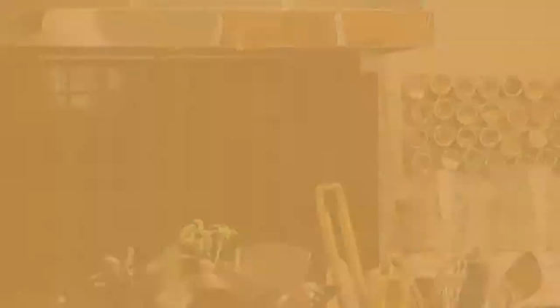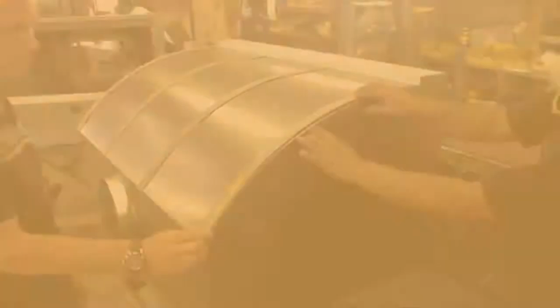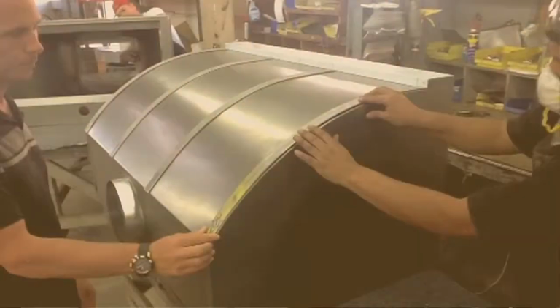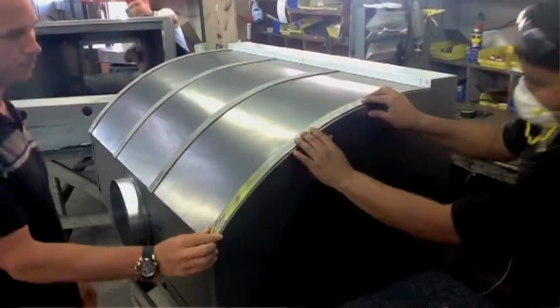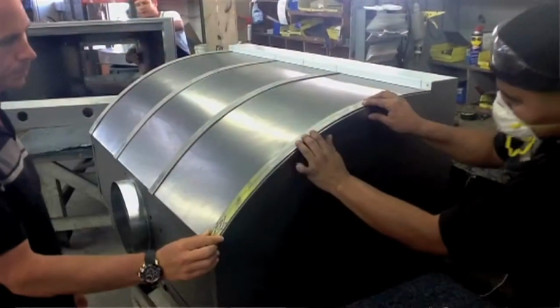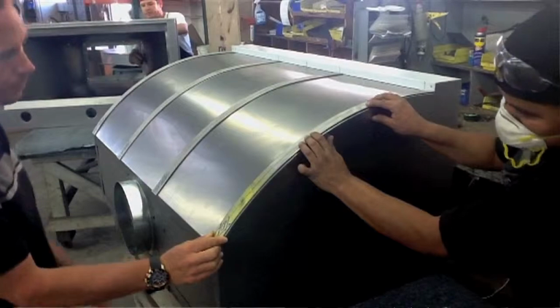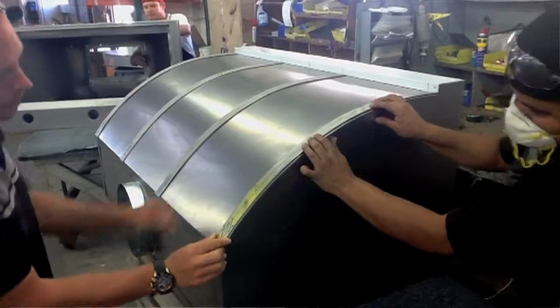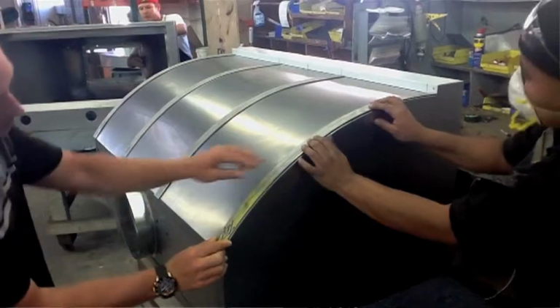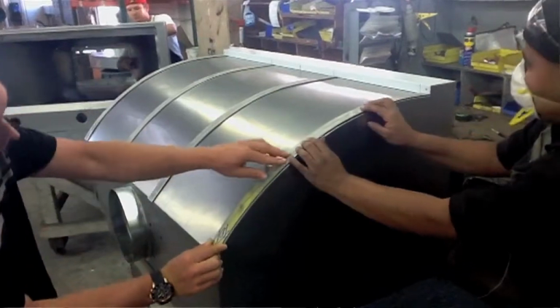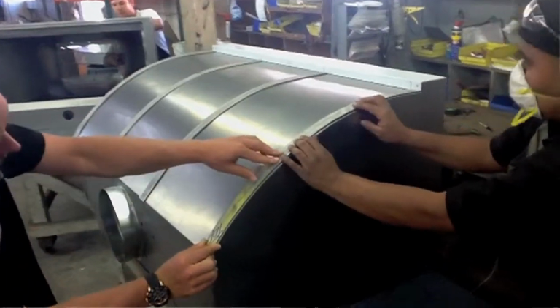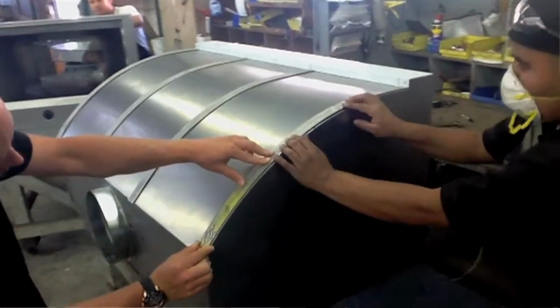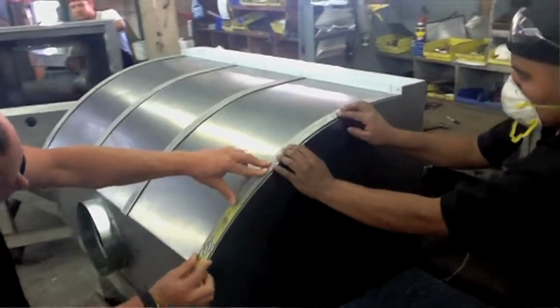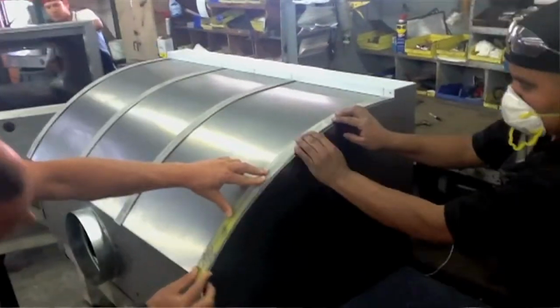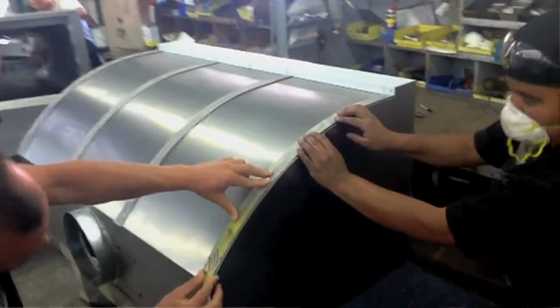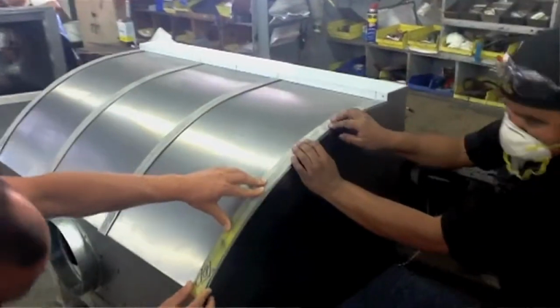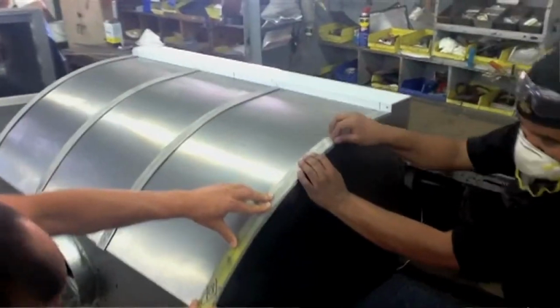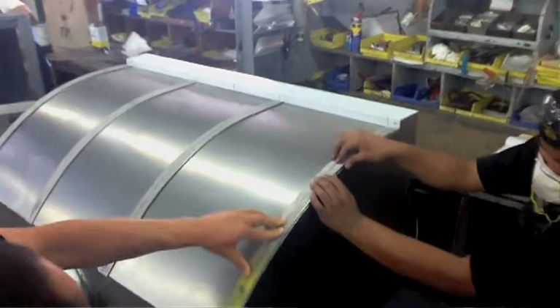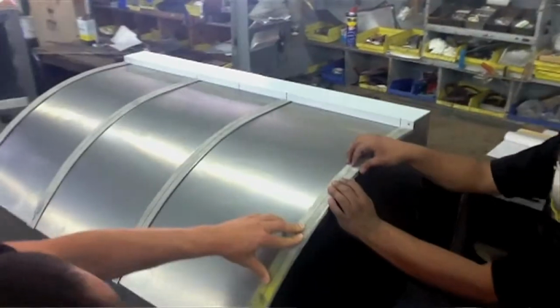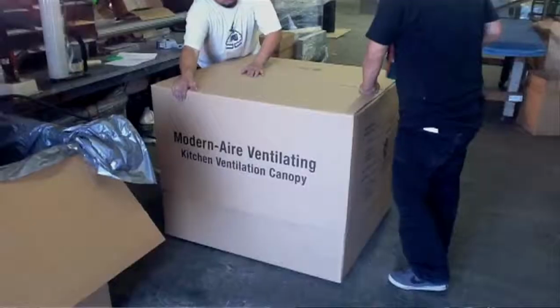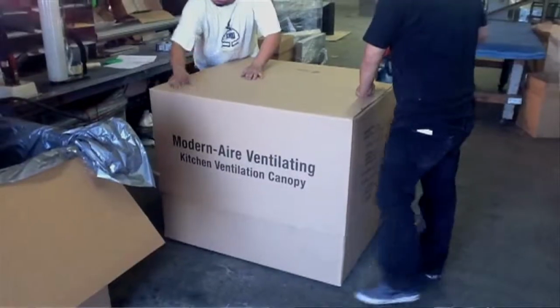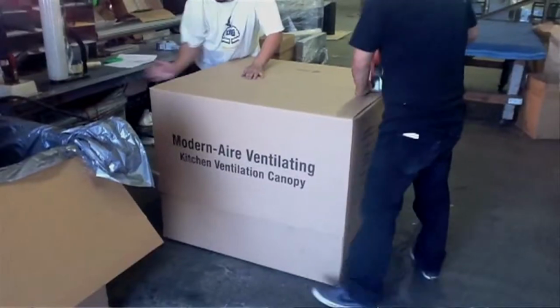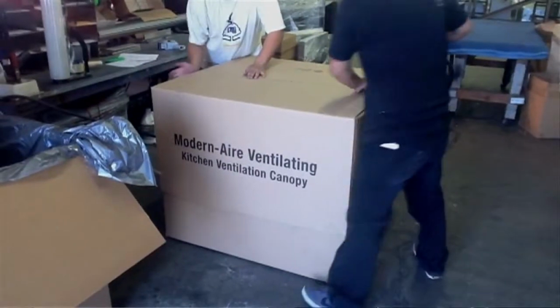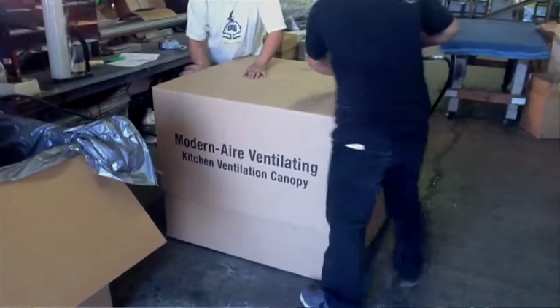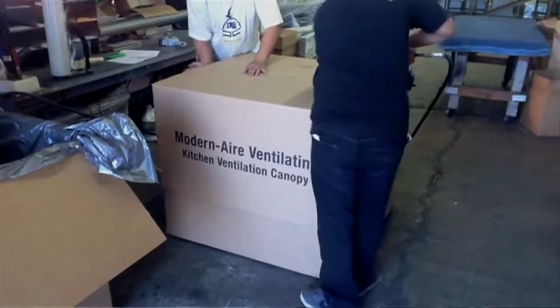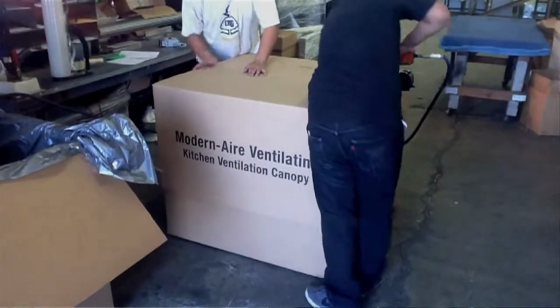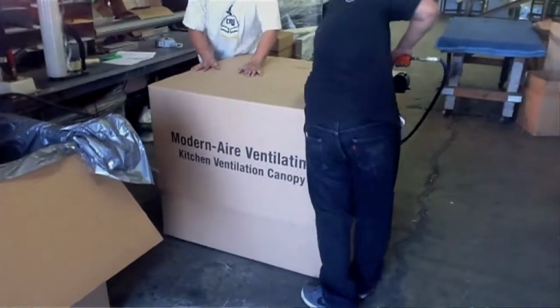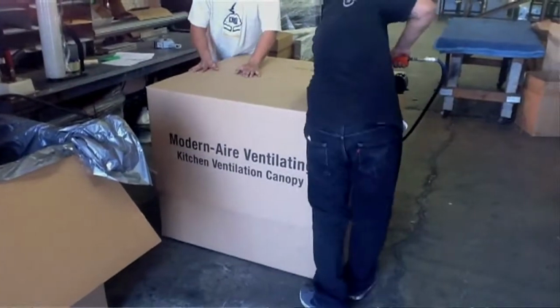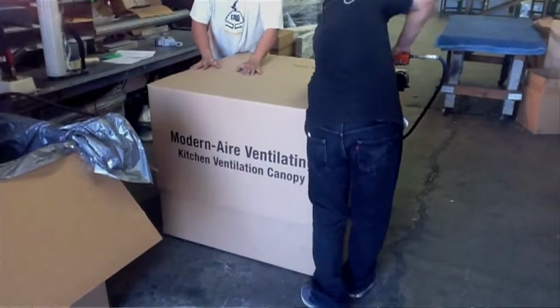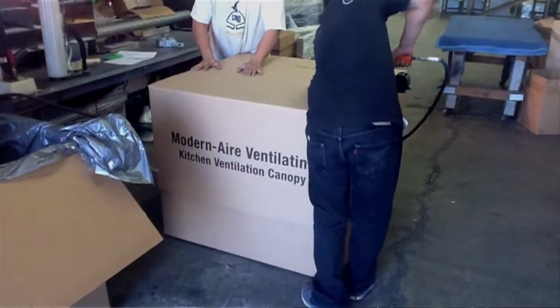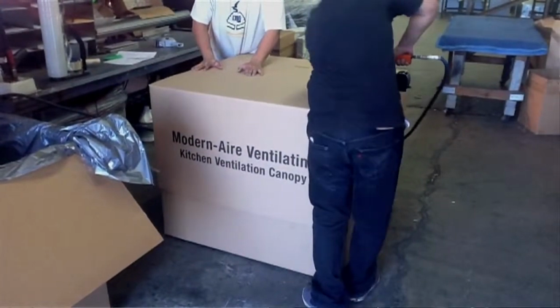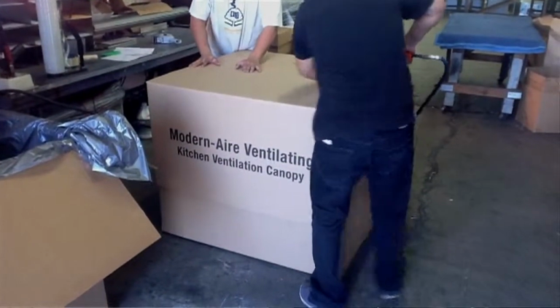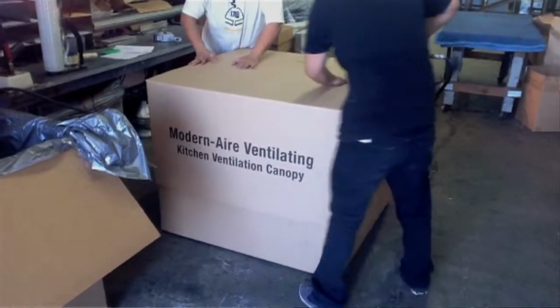The normal production time is four weeks, which is really fast for a custom hood, and then we probably got about a week for shipping.